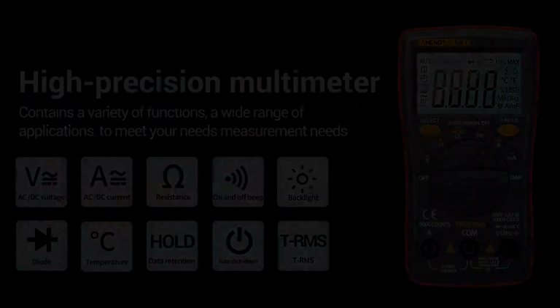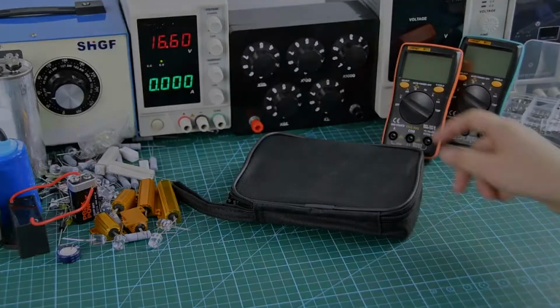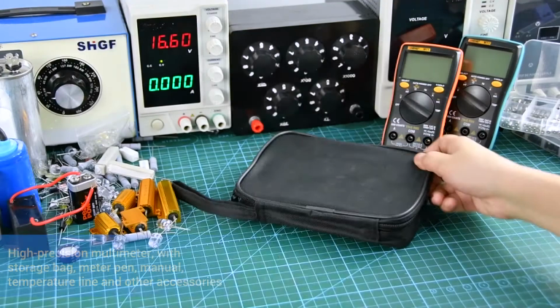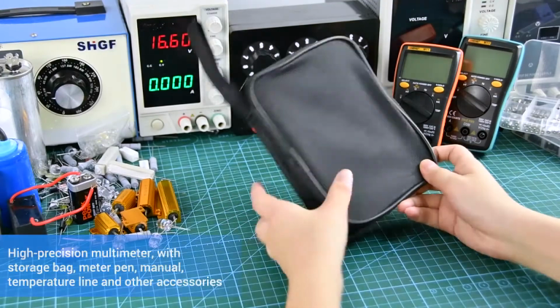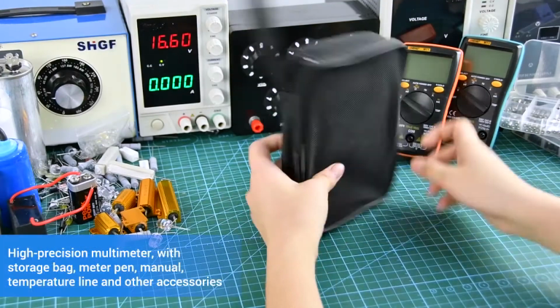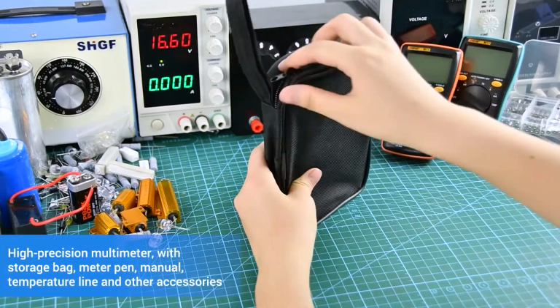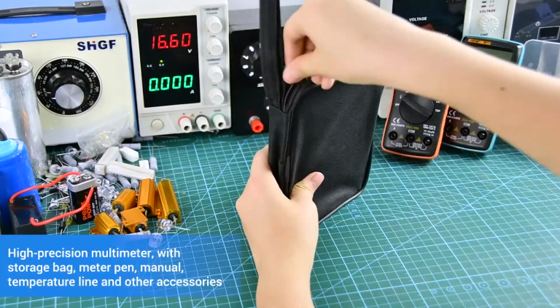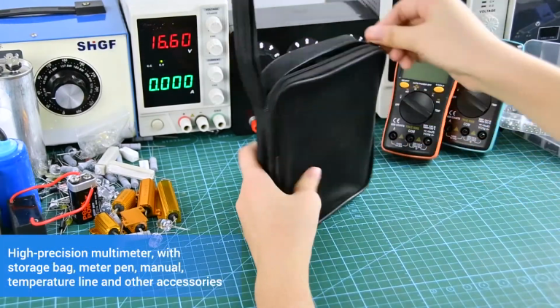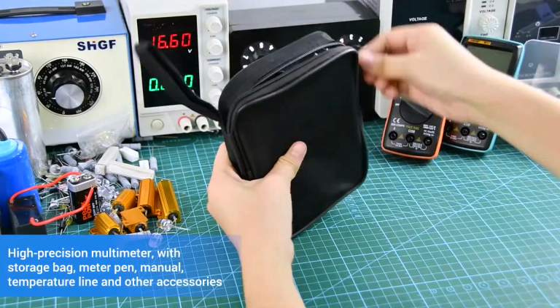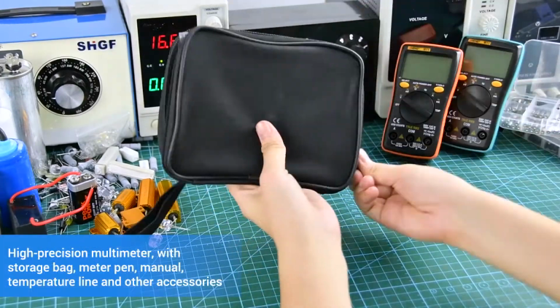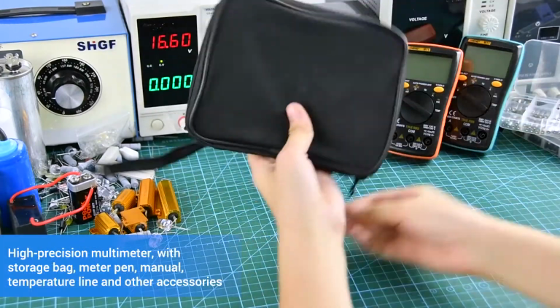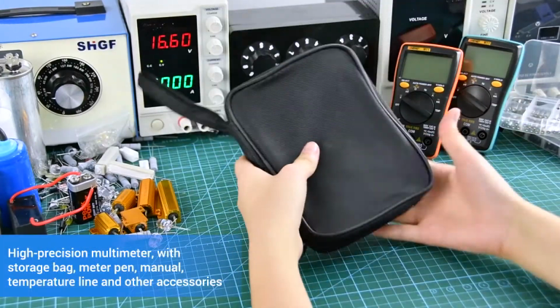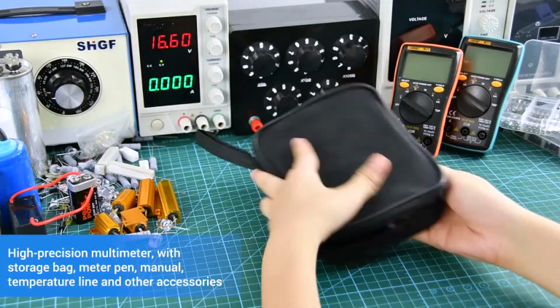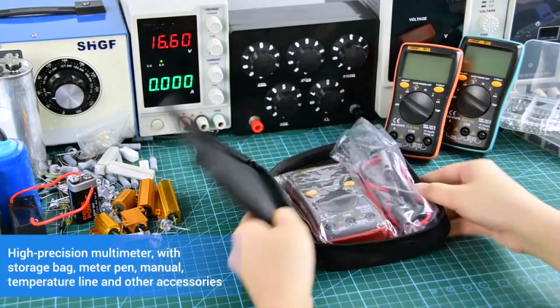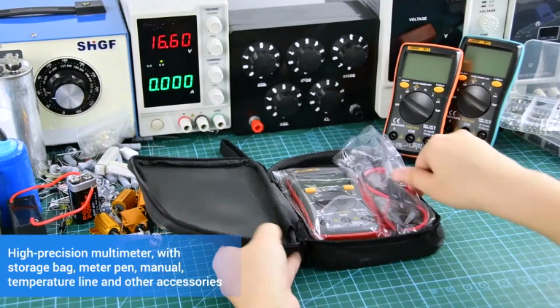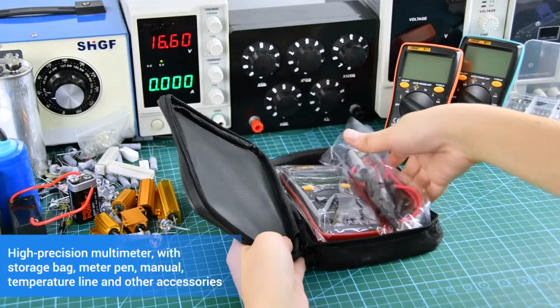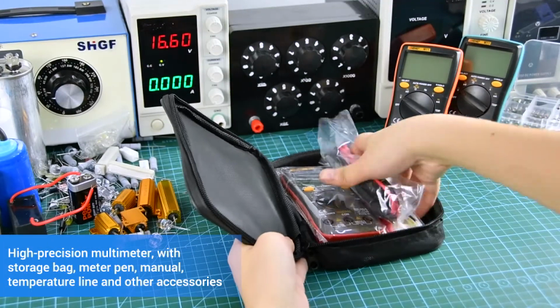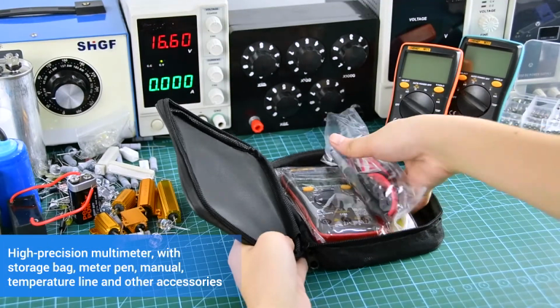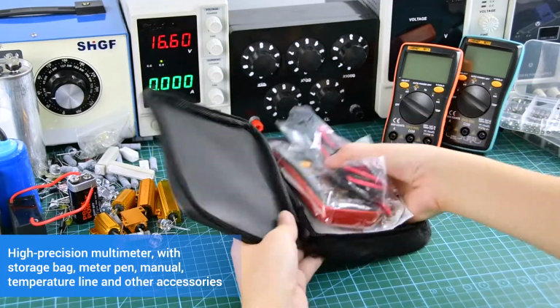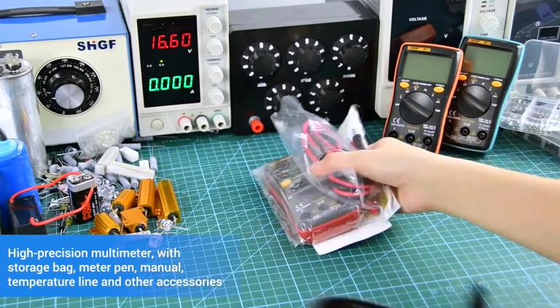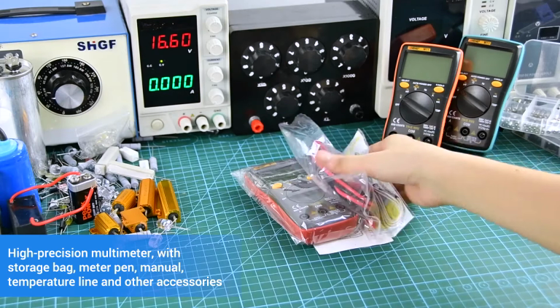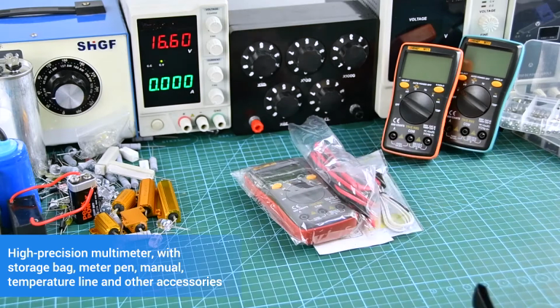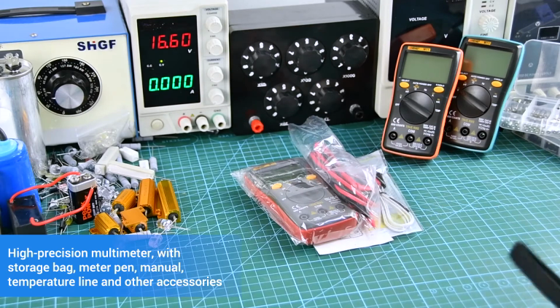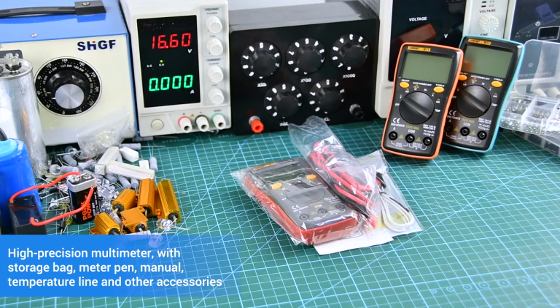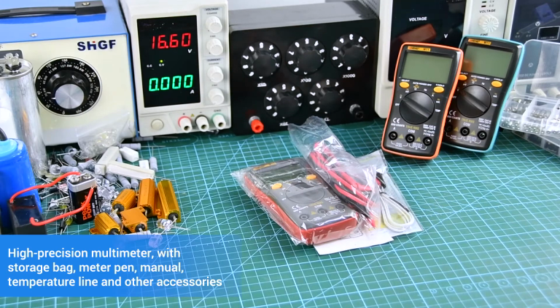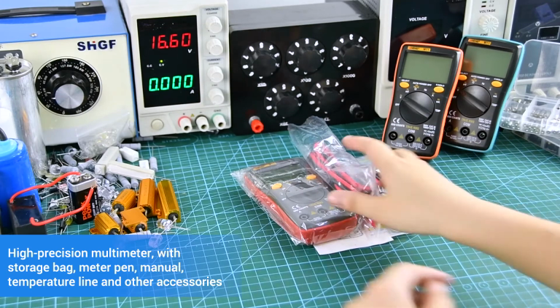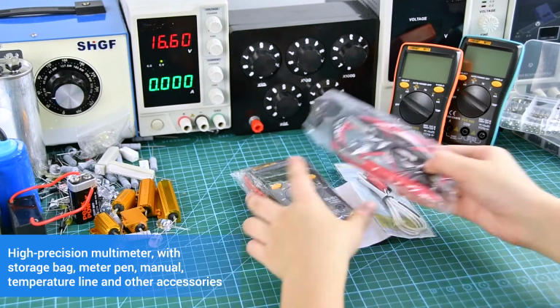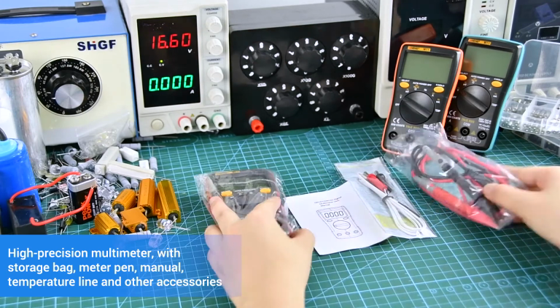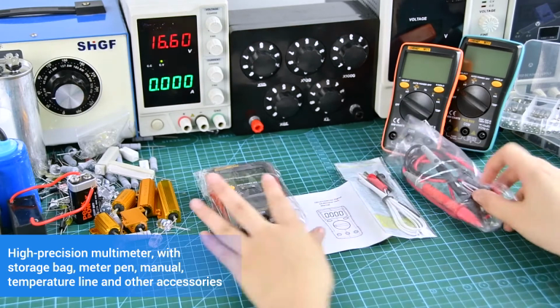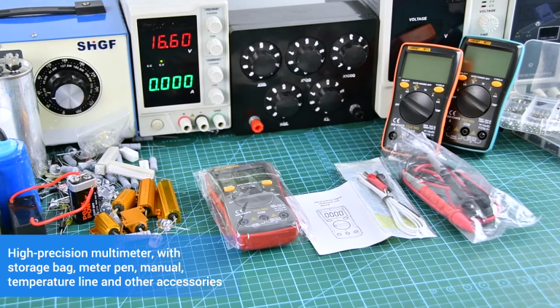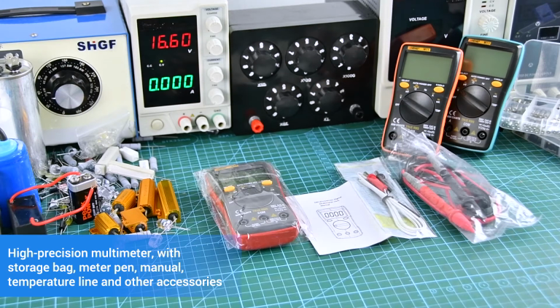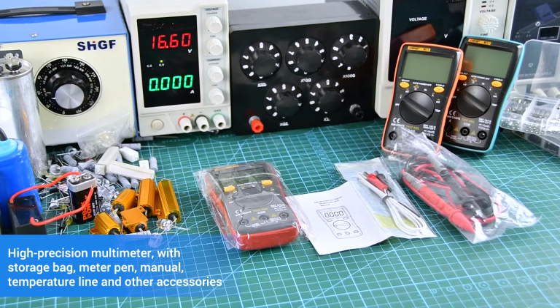High Precision Multimeter with storage deck, meters, manual temperature lines, and download accessories.